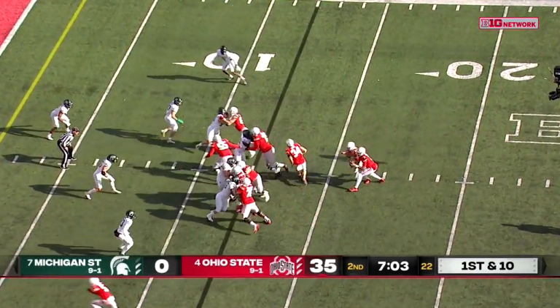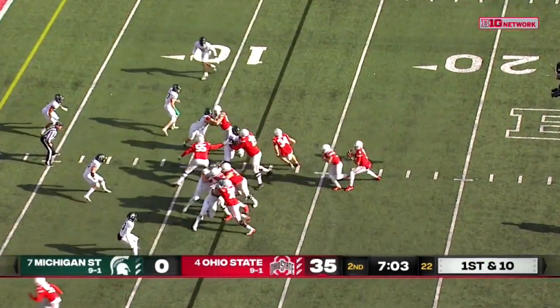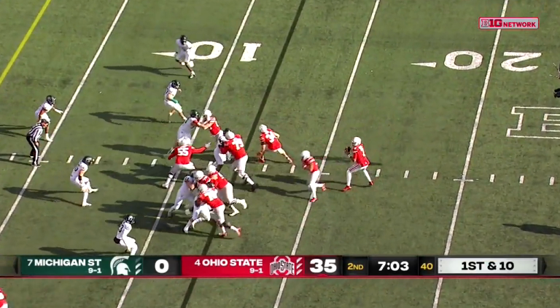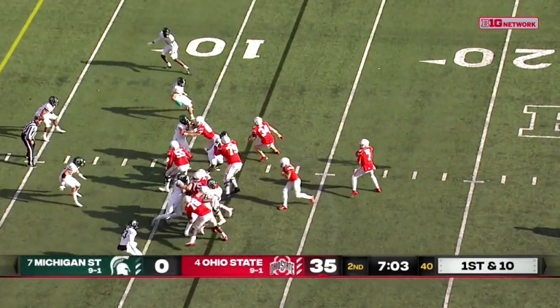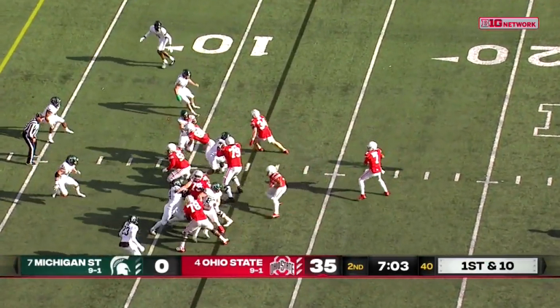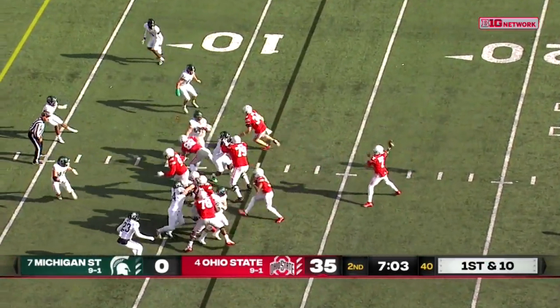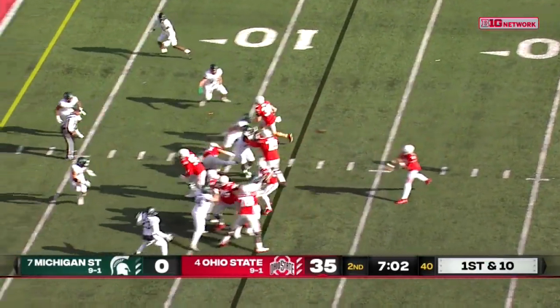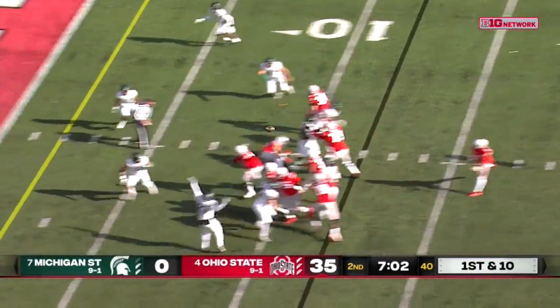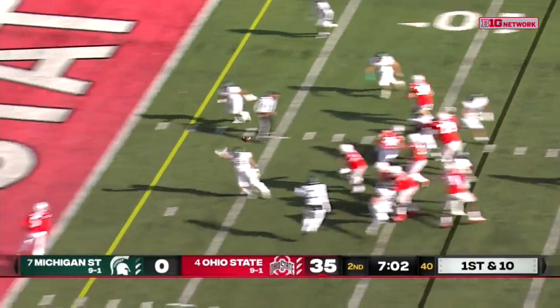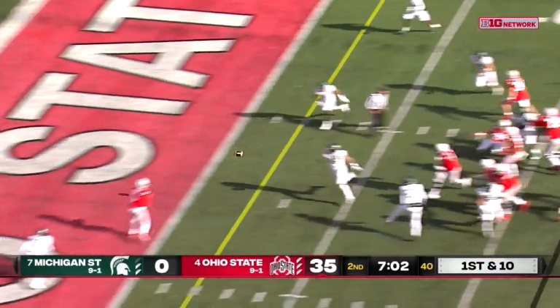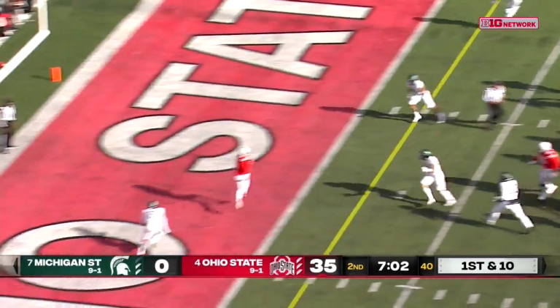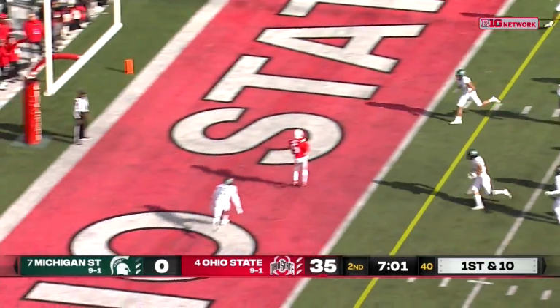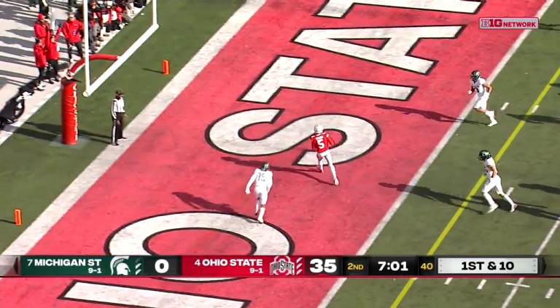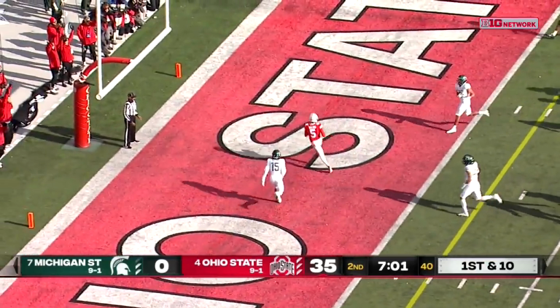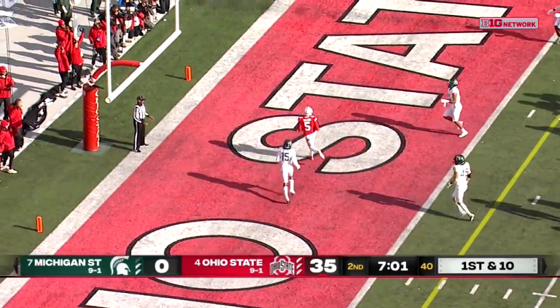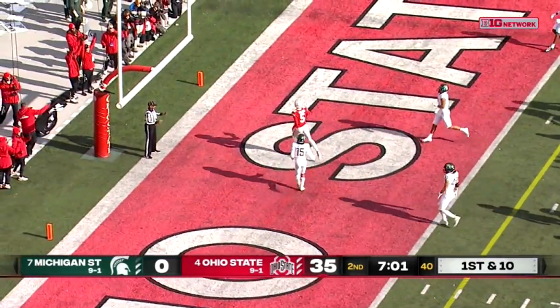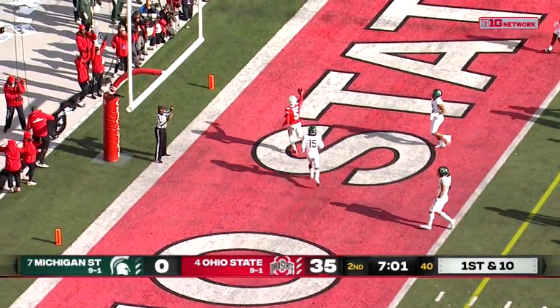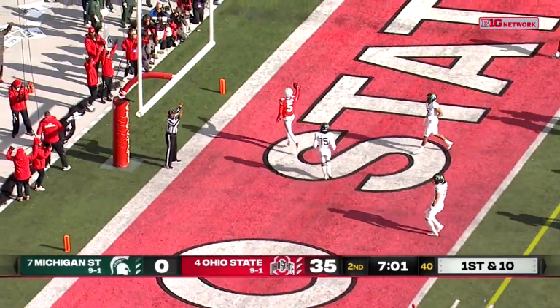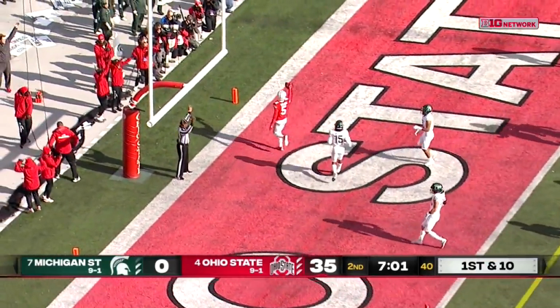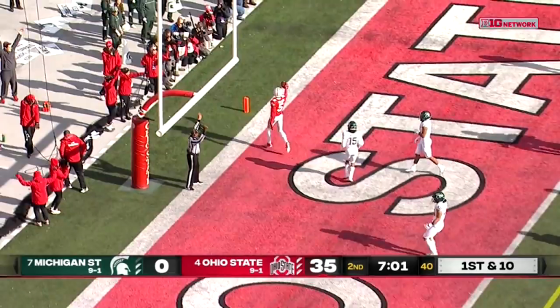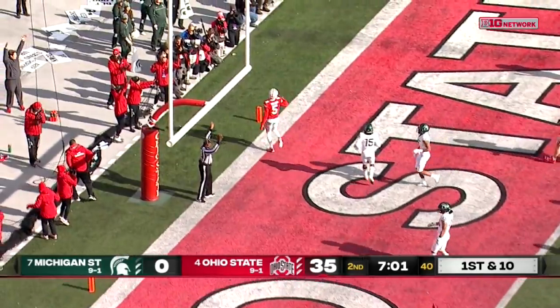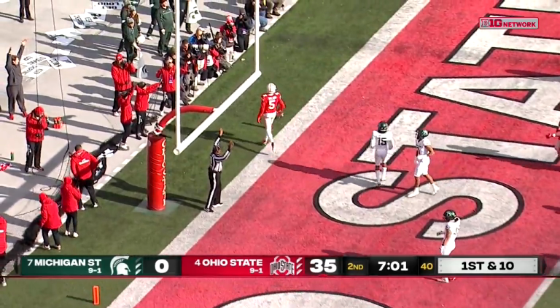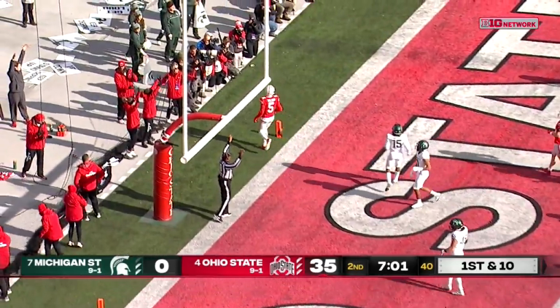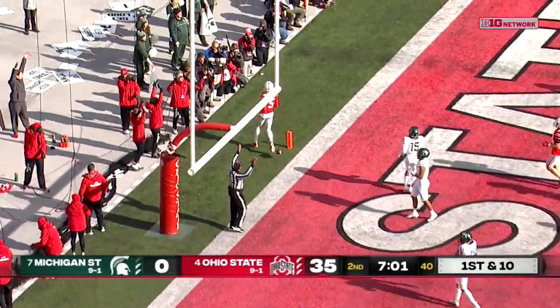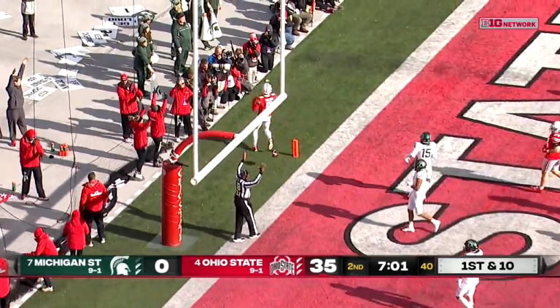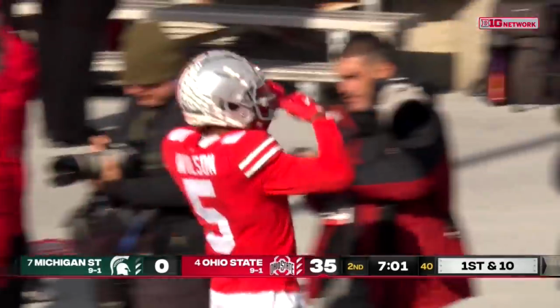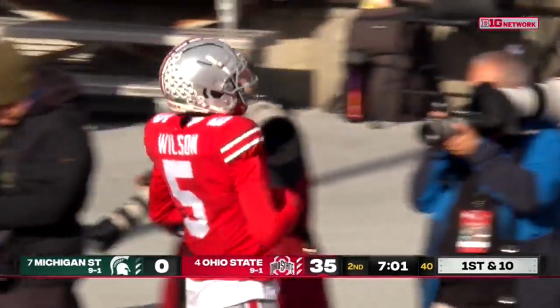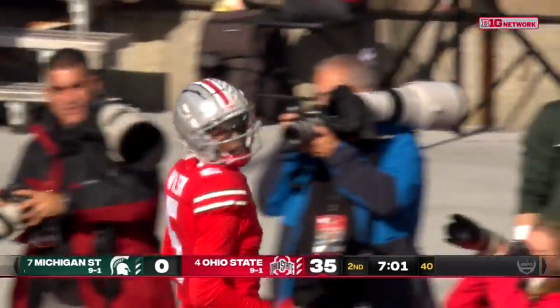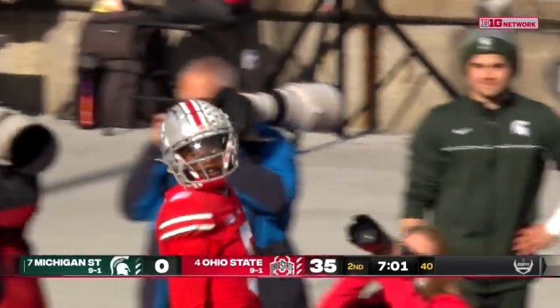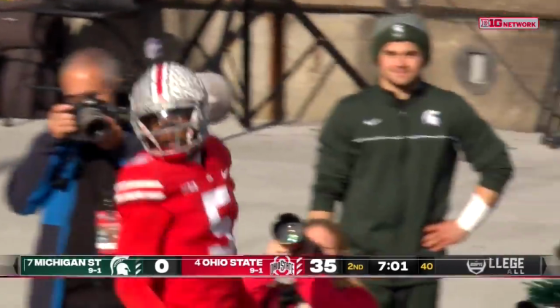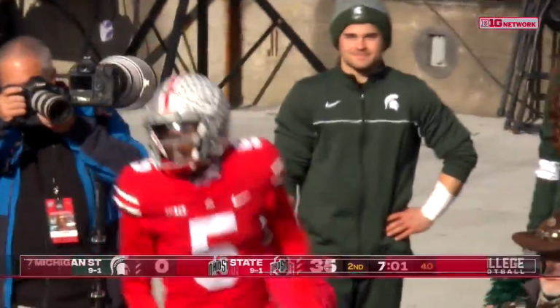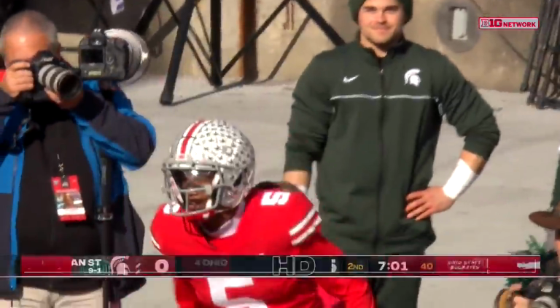Over 300 yards passing in the first half — really in a quarter and a half, looking for more. End zone, easy pitch and catch. It's scary.